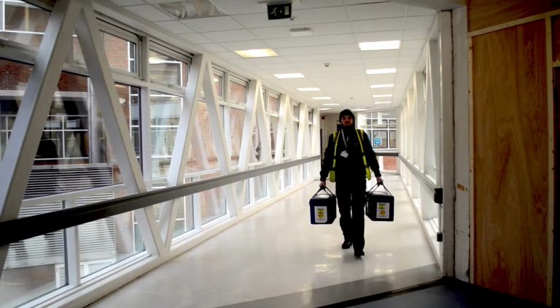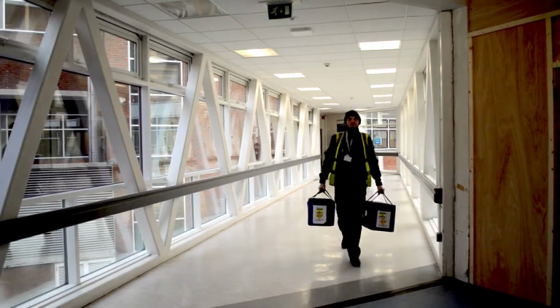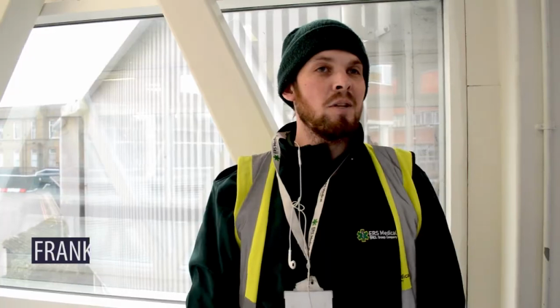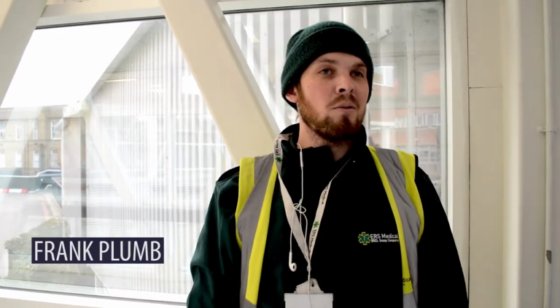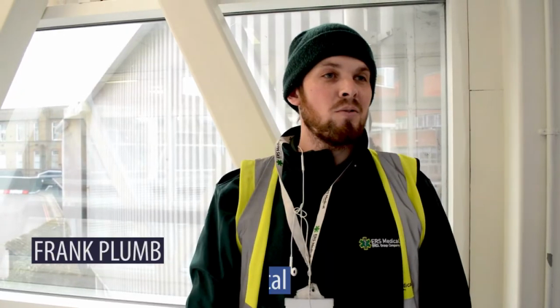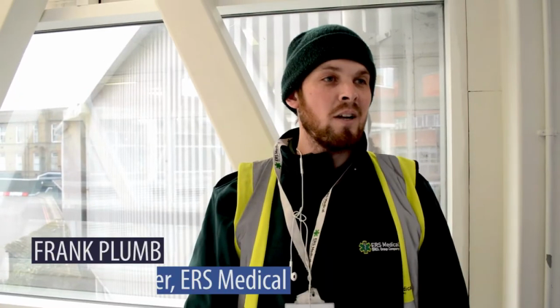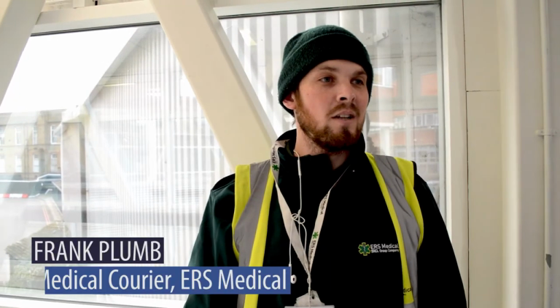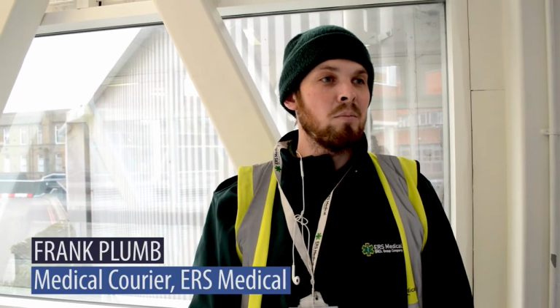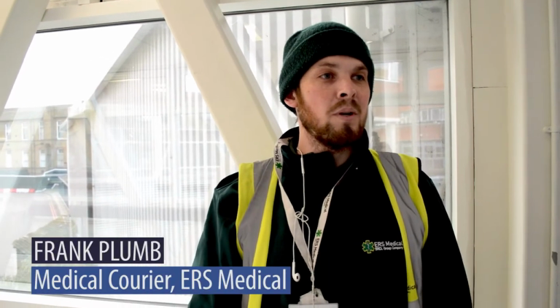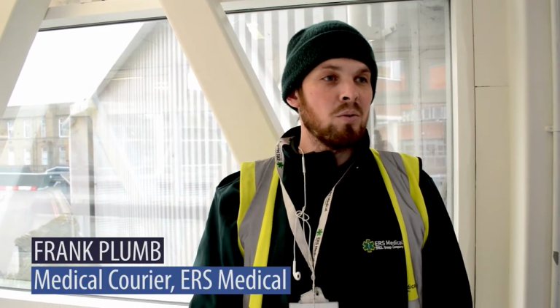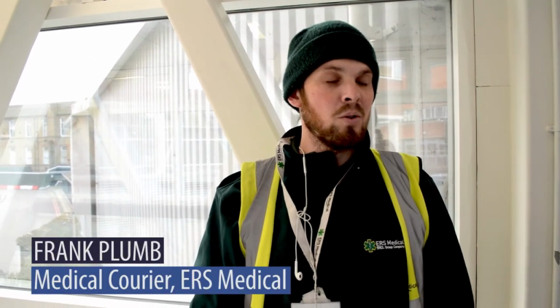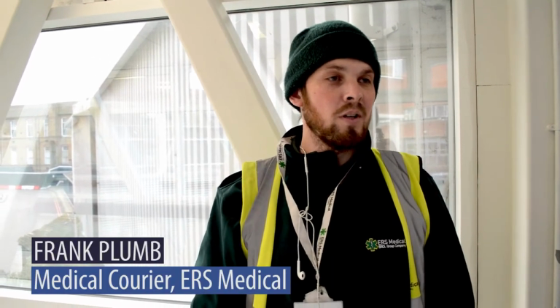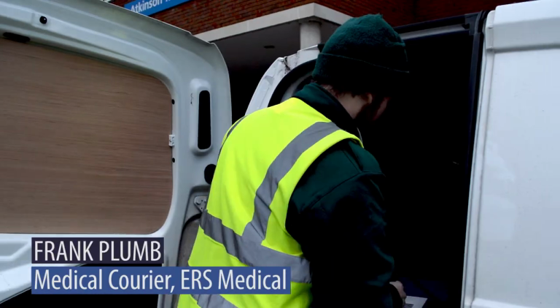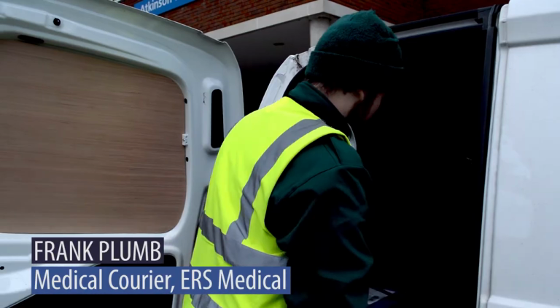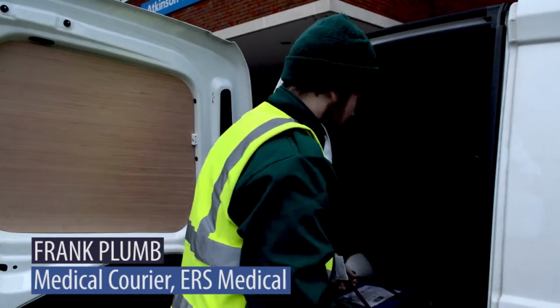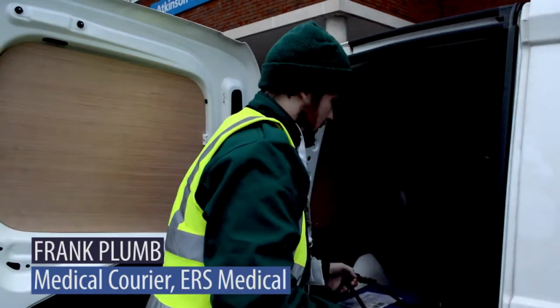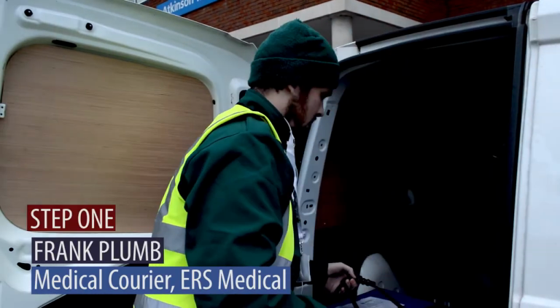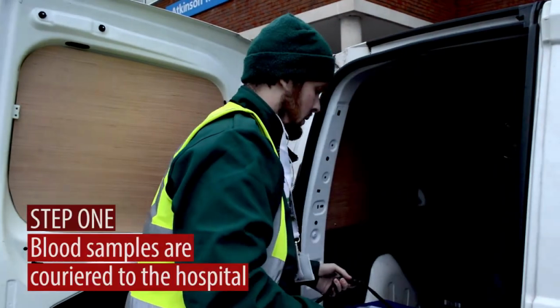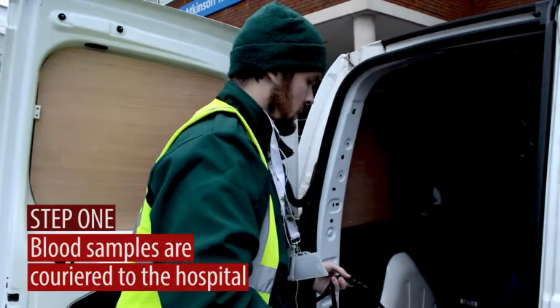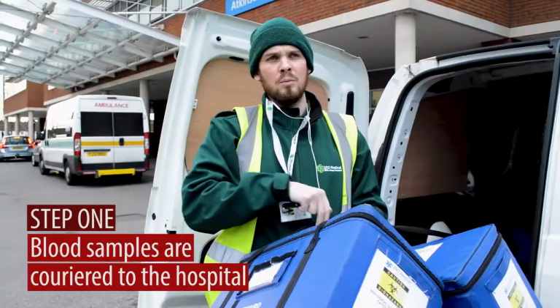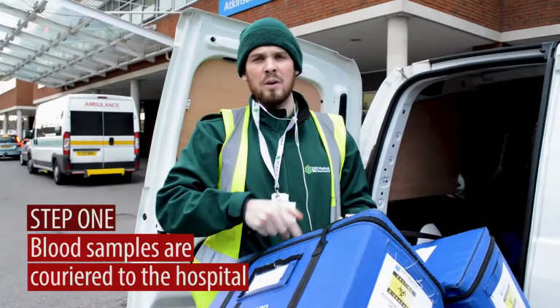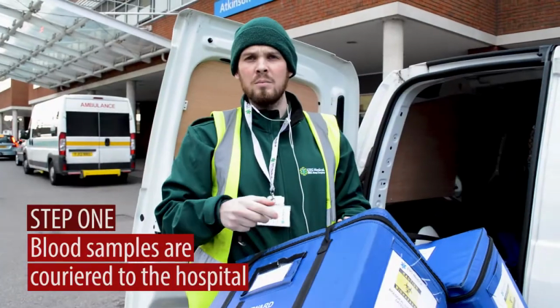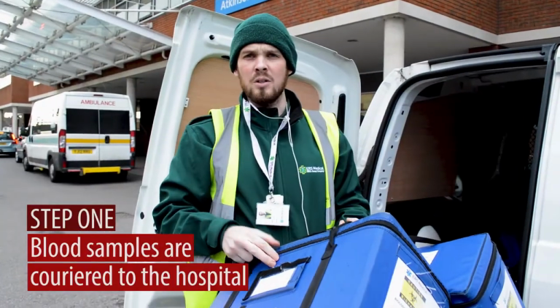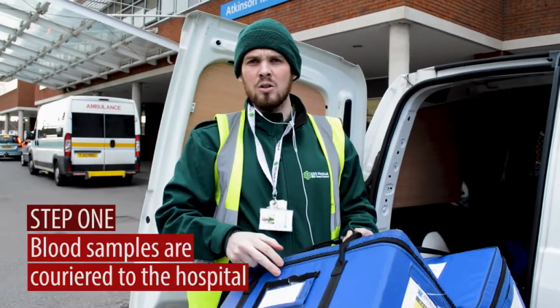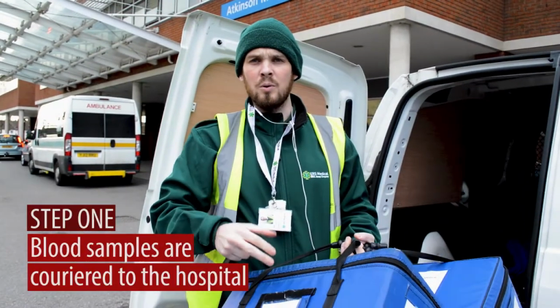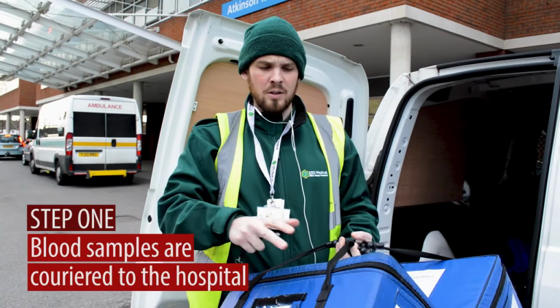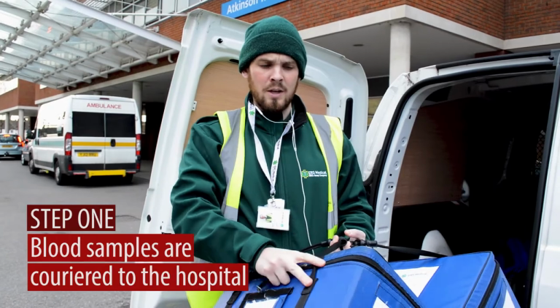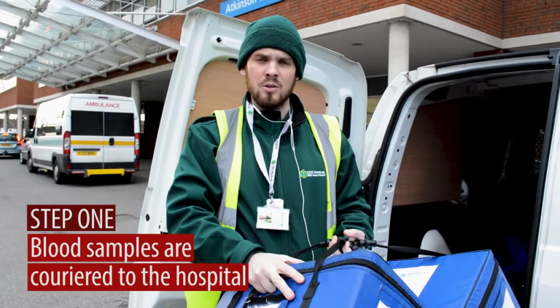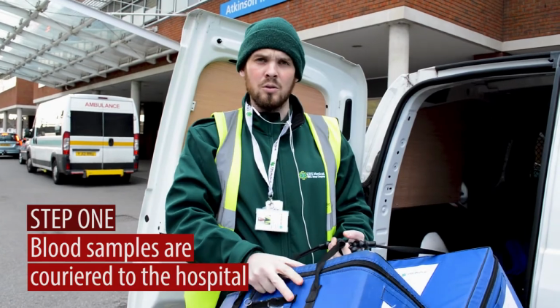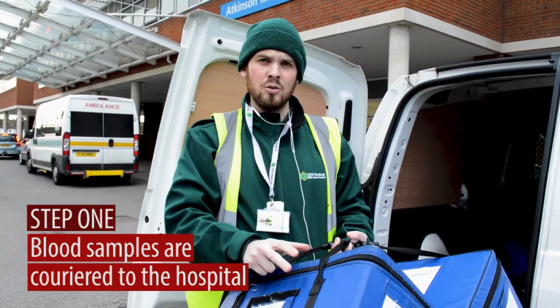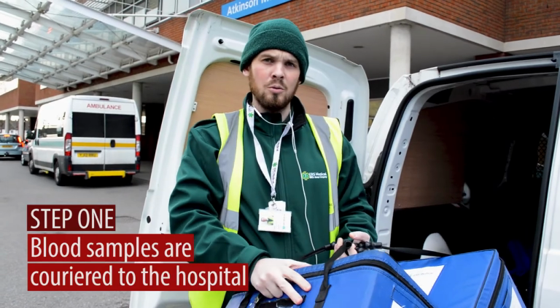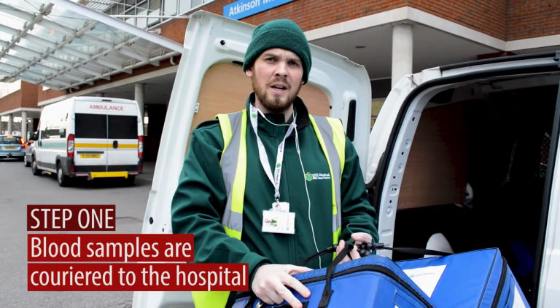My name's Frank, and I'm a medical courier. We bring them to the hospital in a temperature control bag.